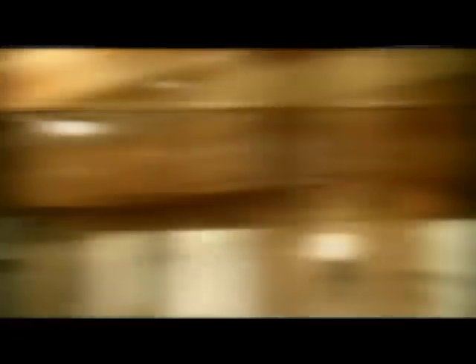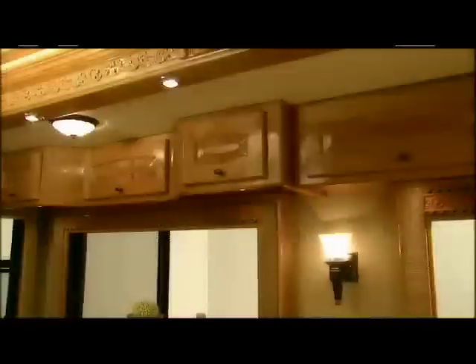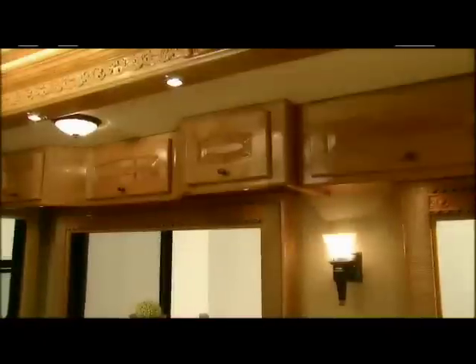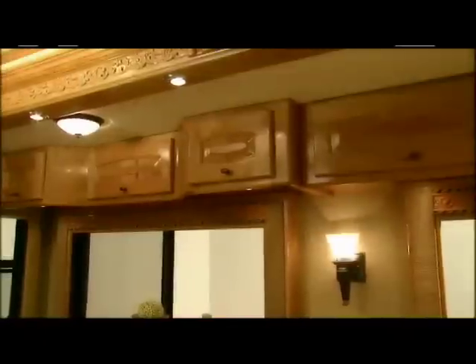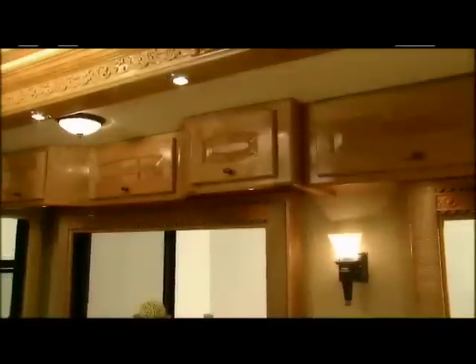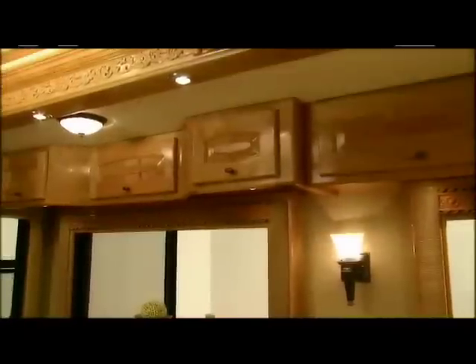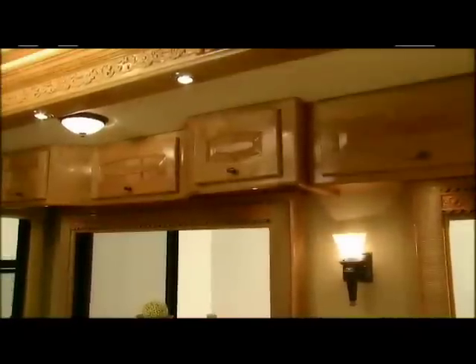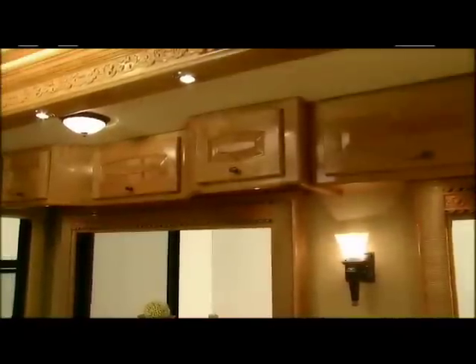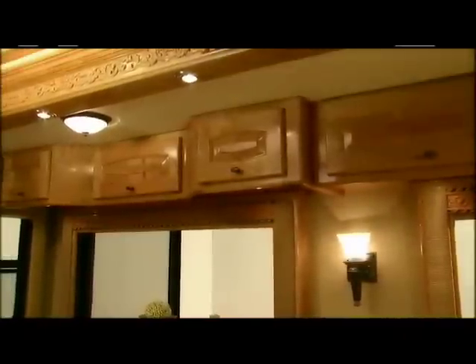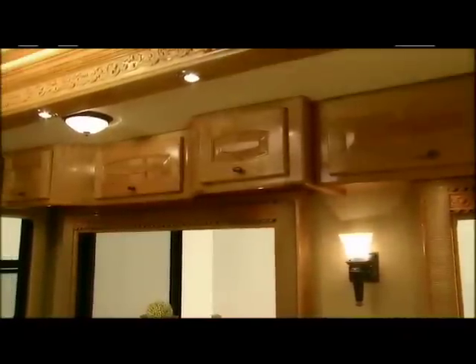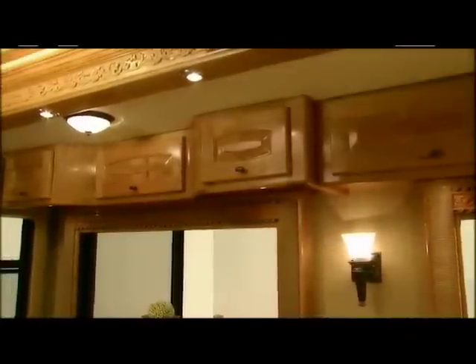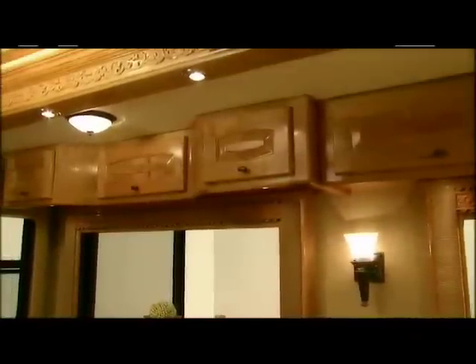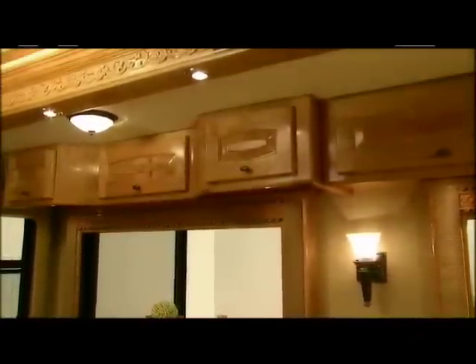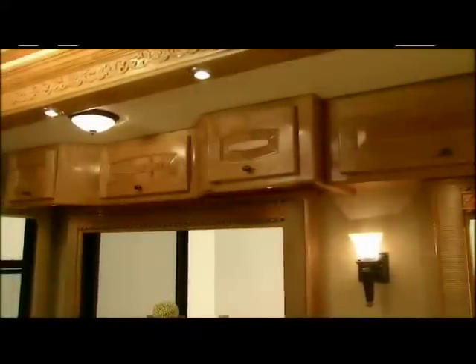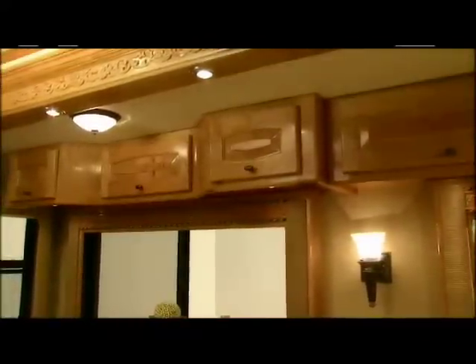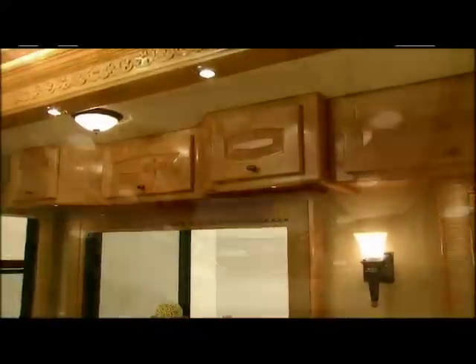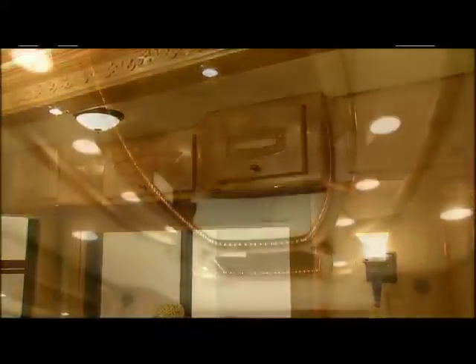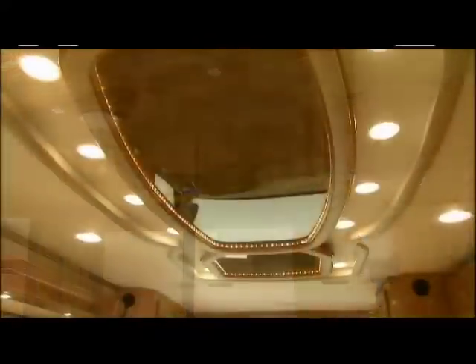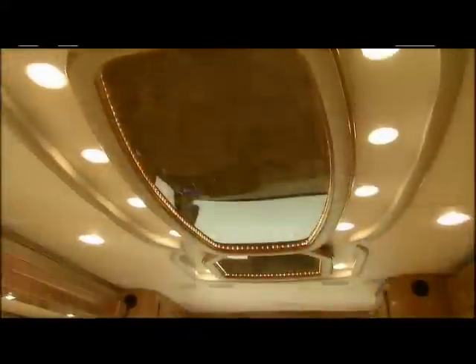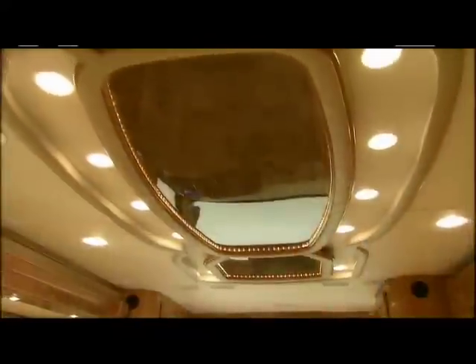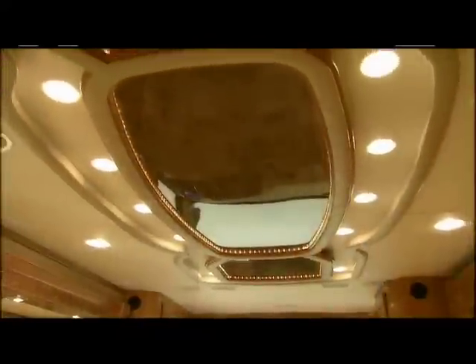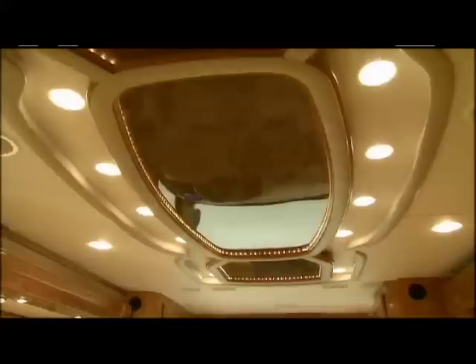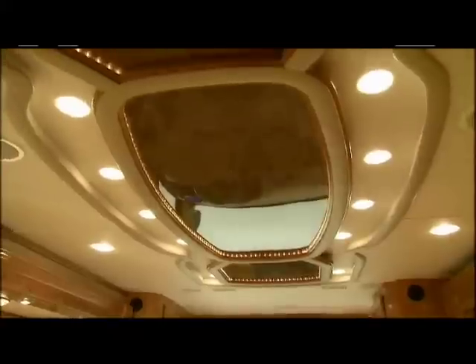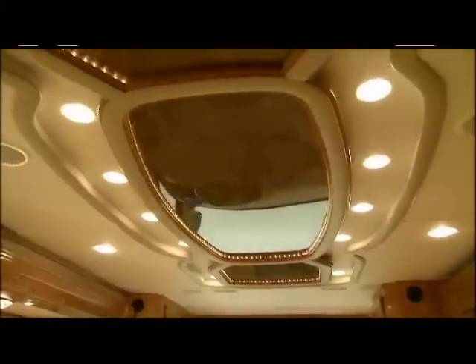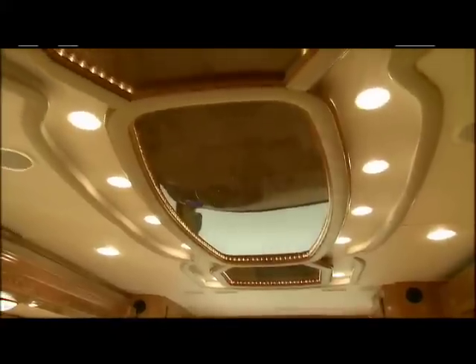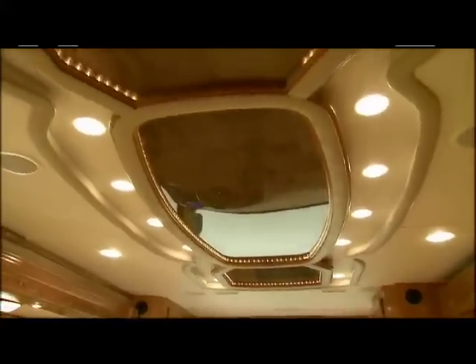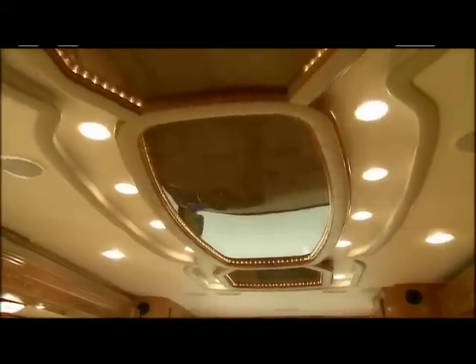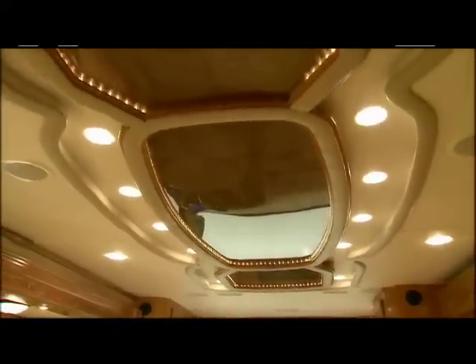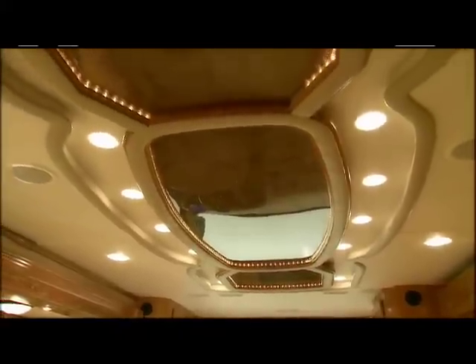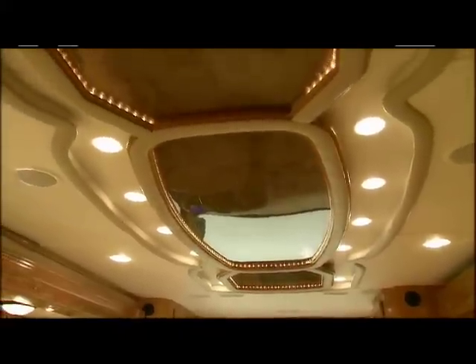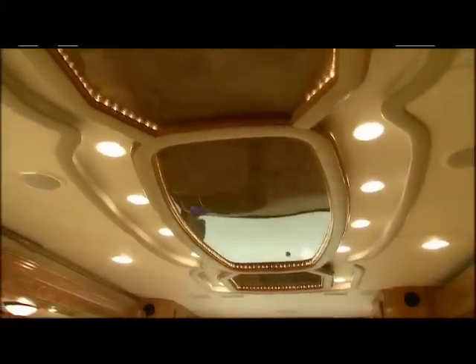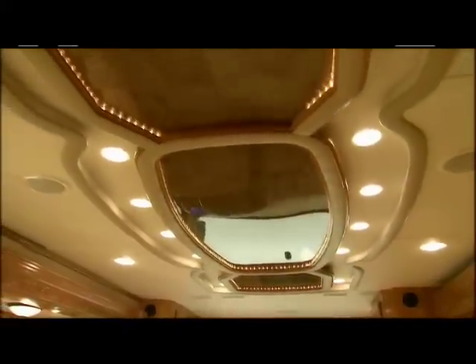Halogen lights offer individual options for your varied needs. Illuminate the whole room or a section of the room.